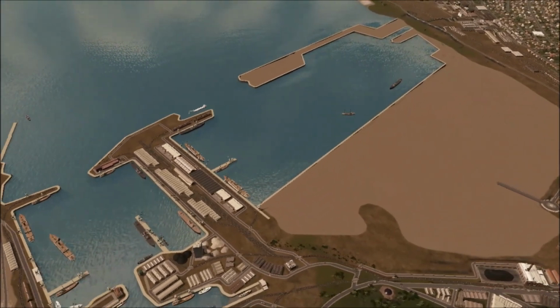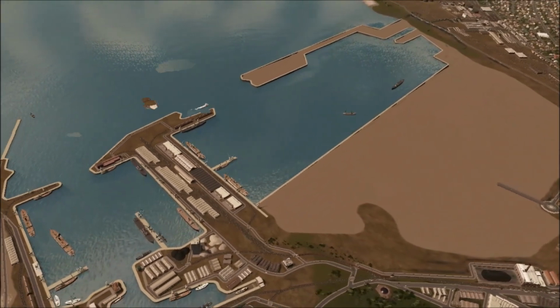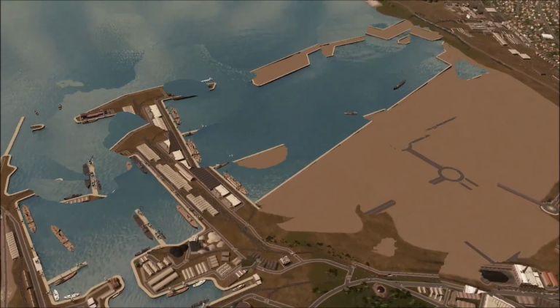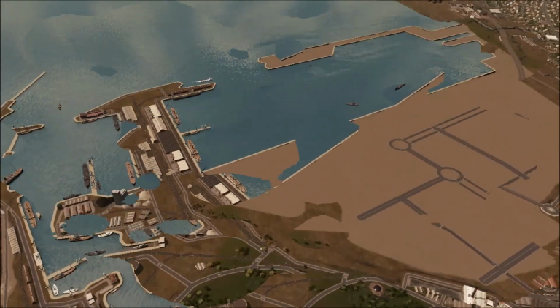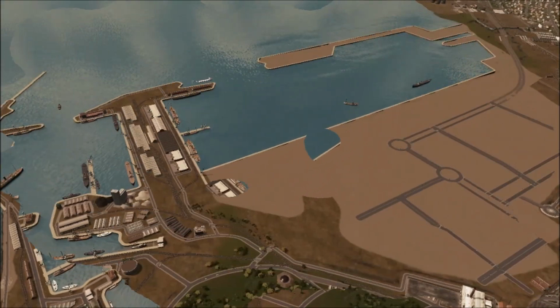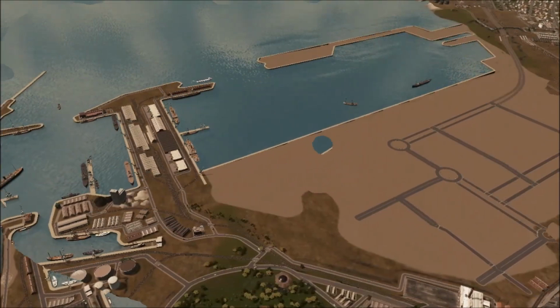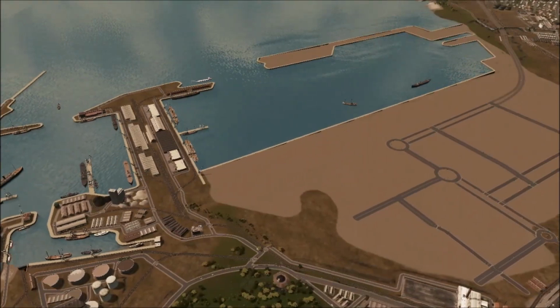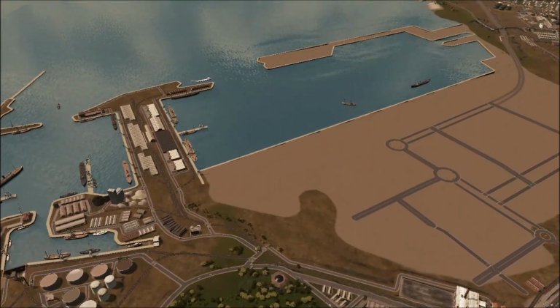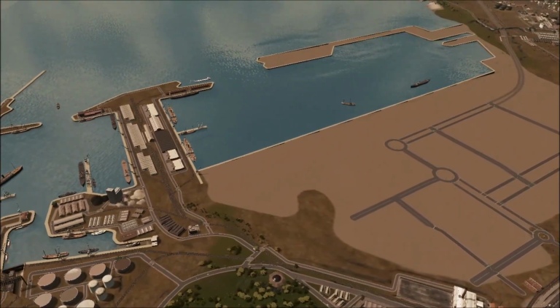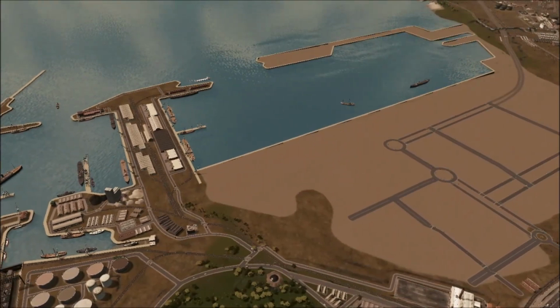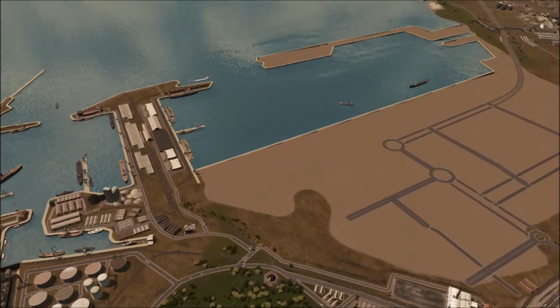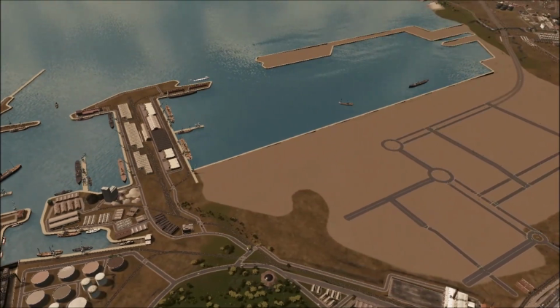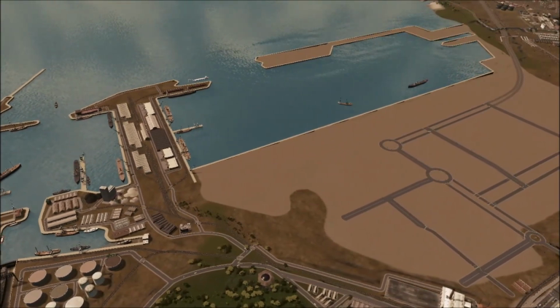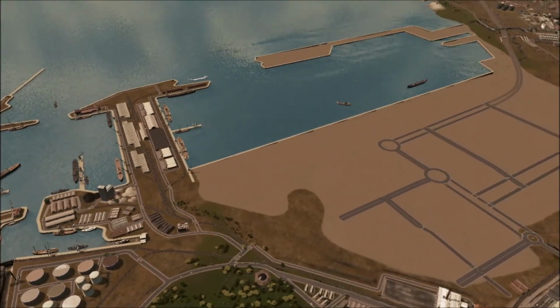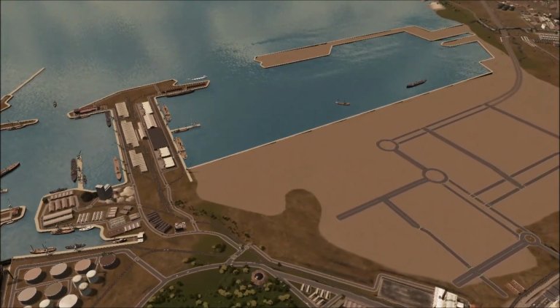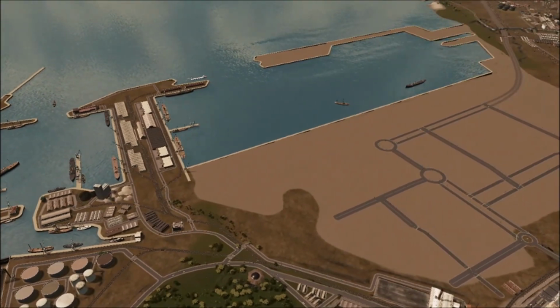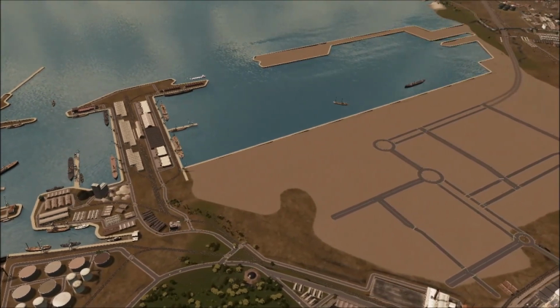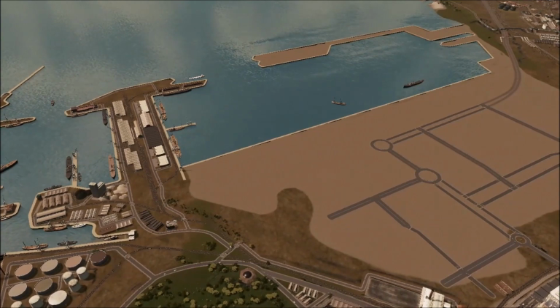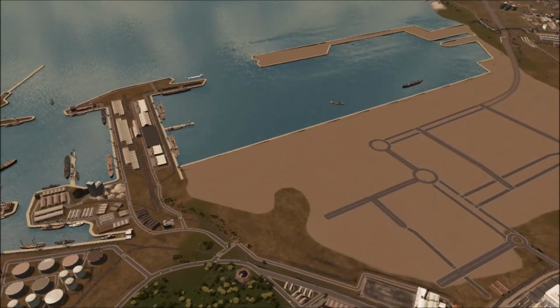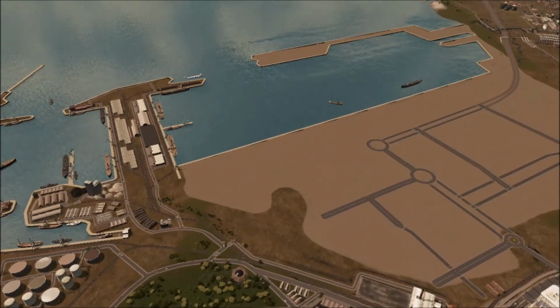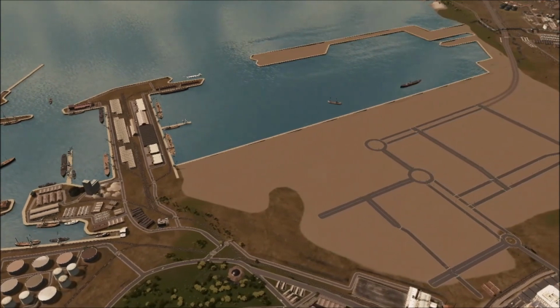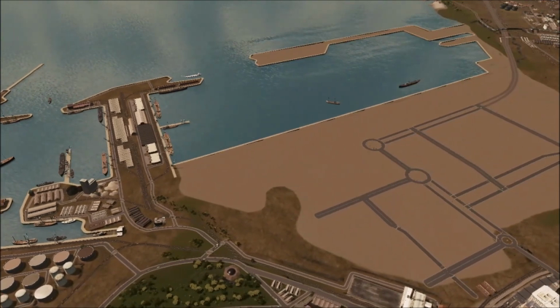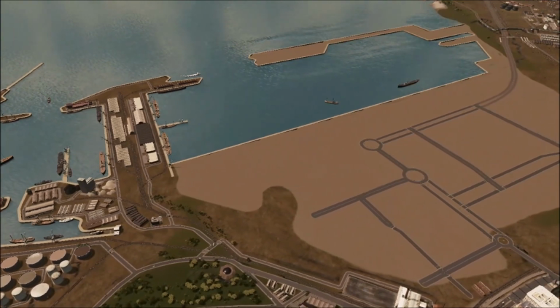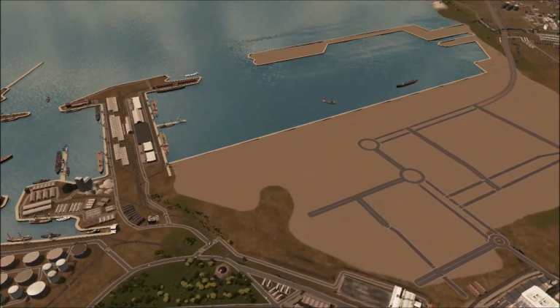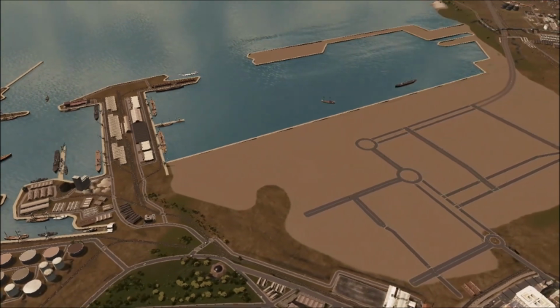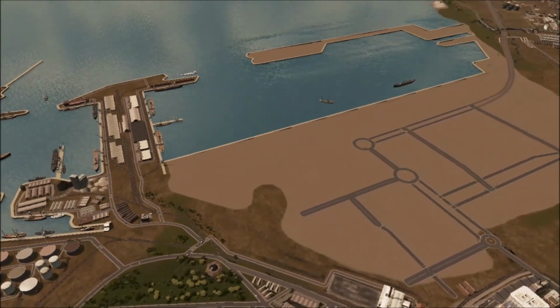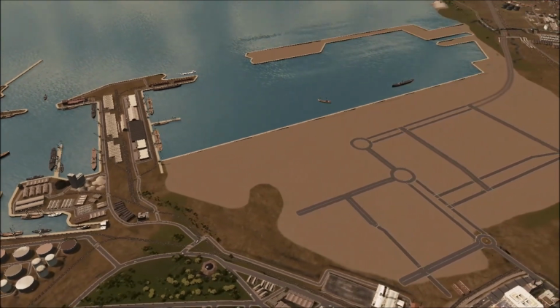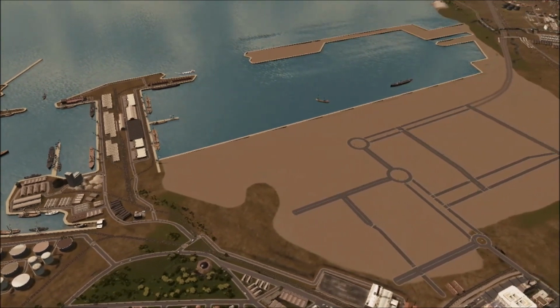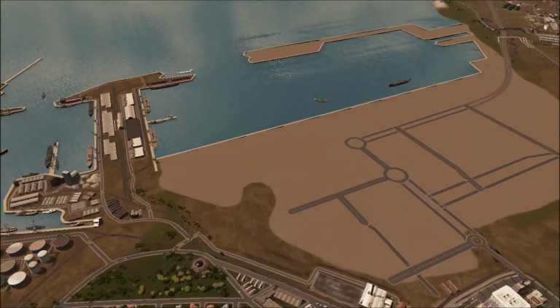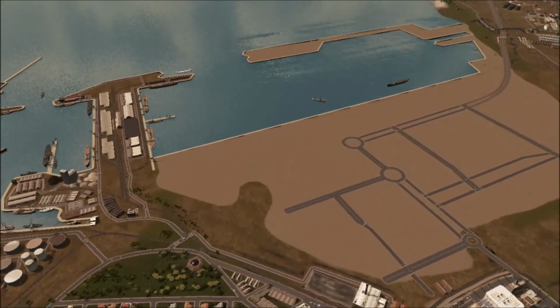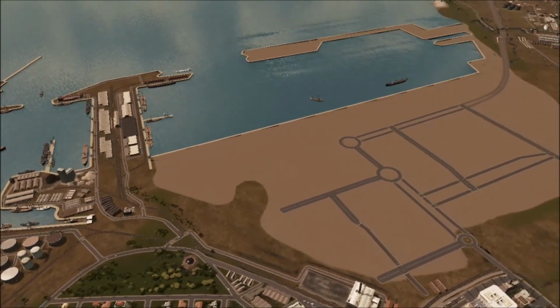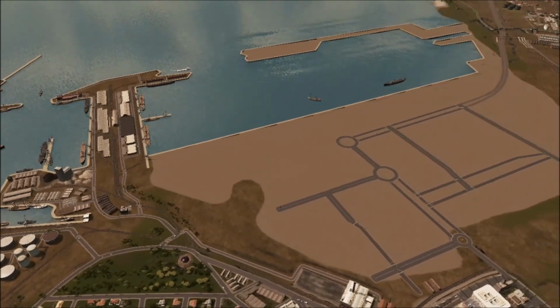Once the main roads were laid out, extensive port facilities were built, as well as the Kuhlenburg Railway complex.